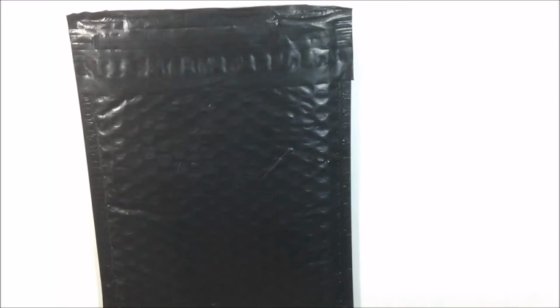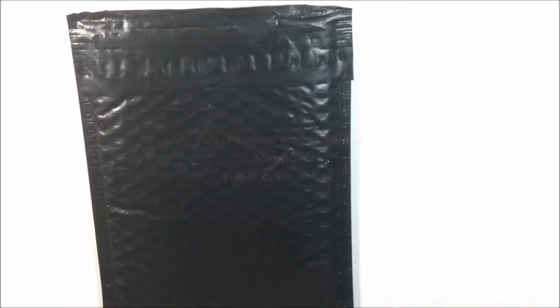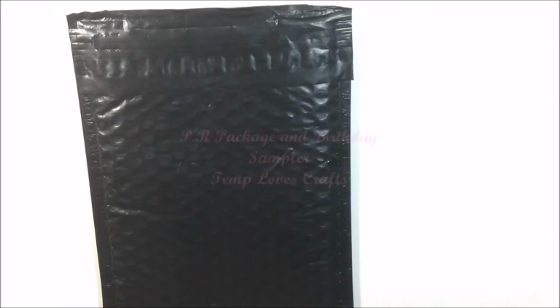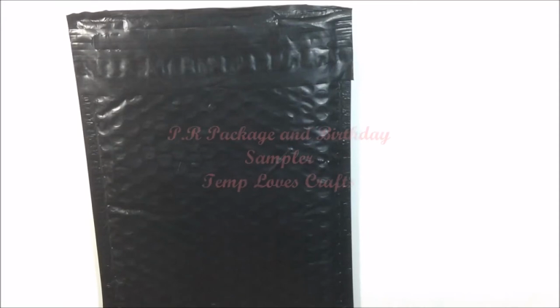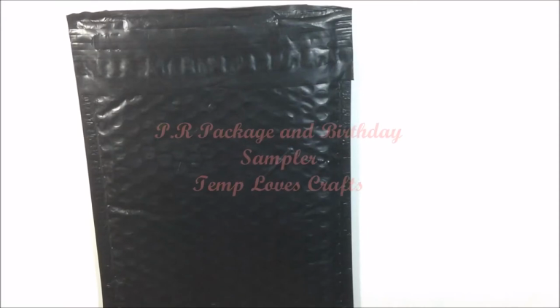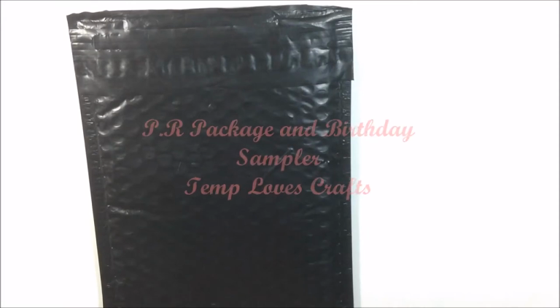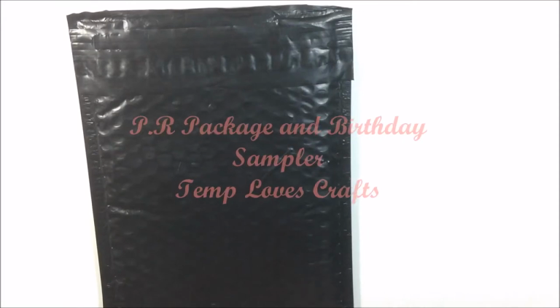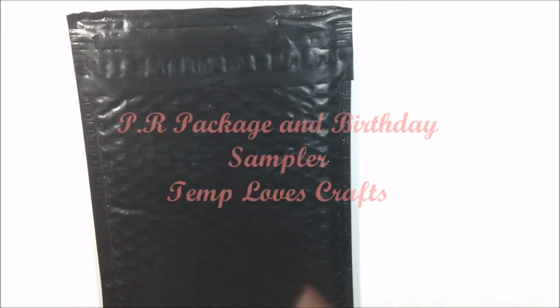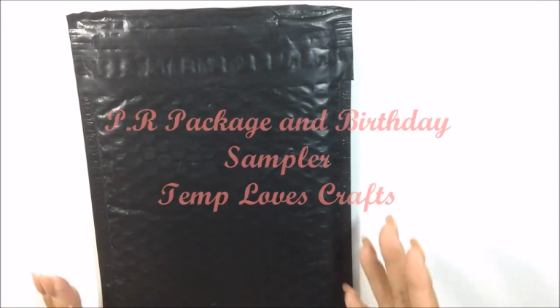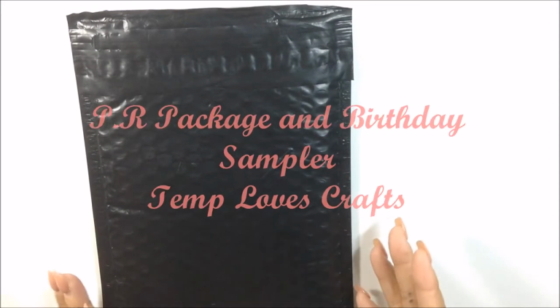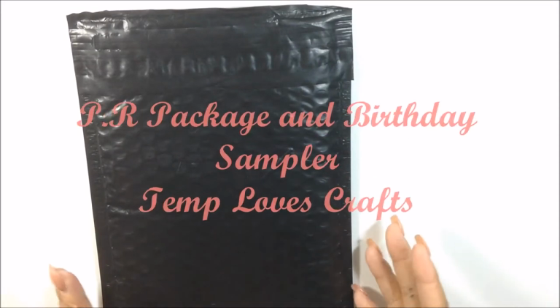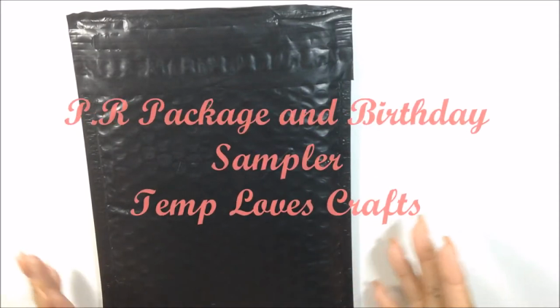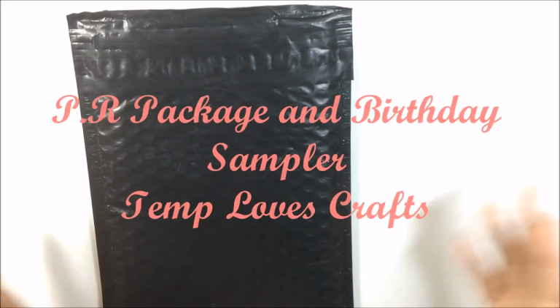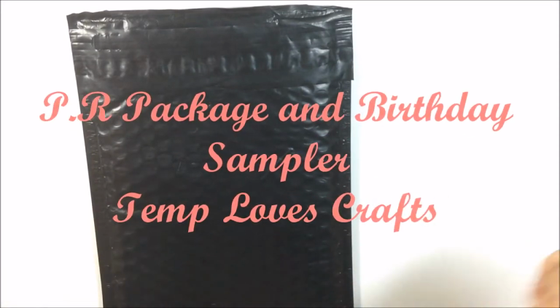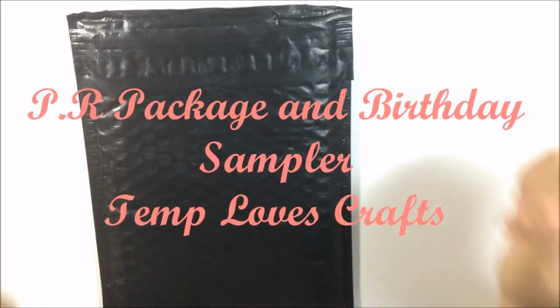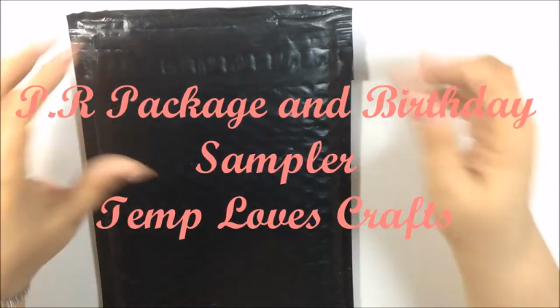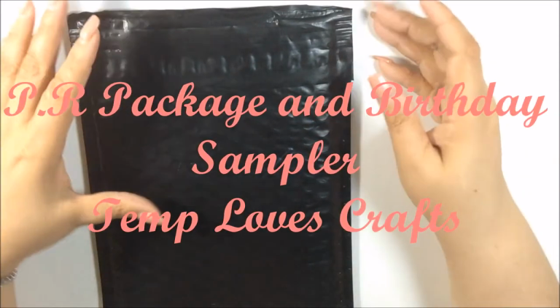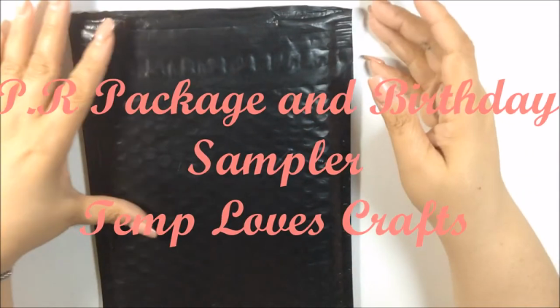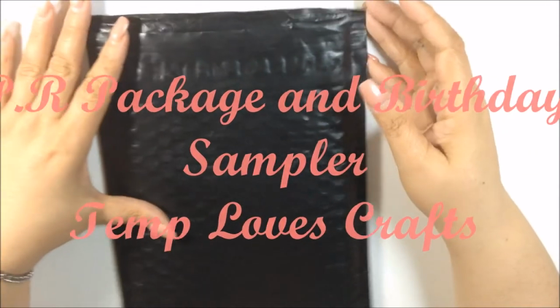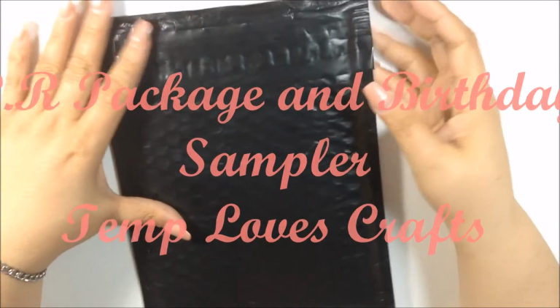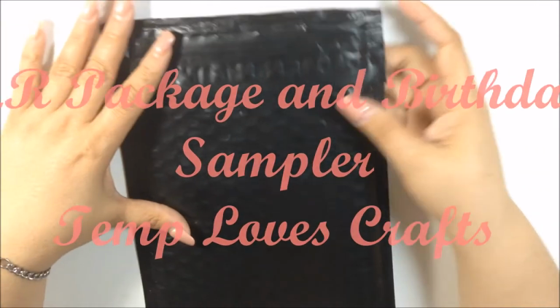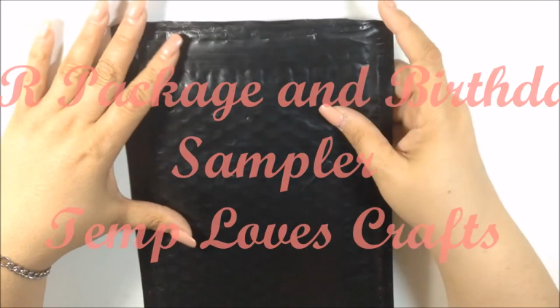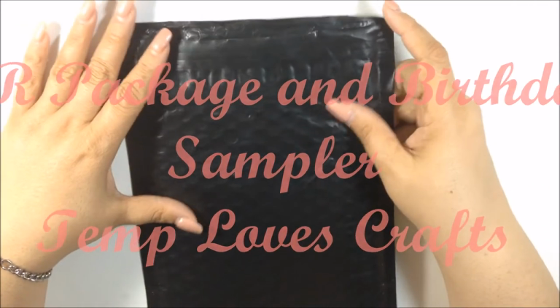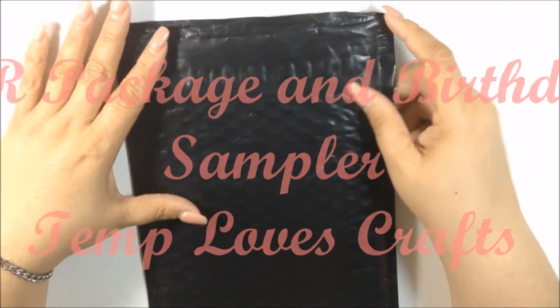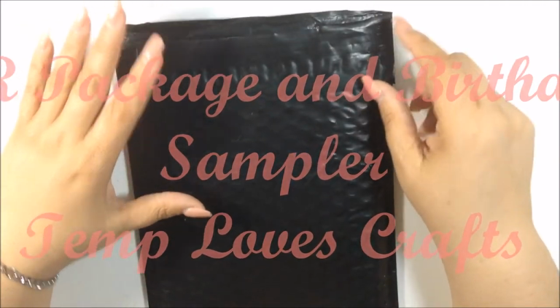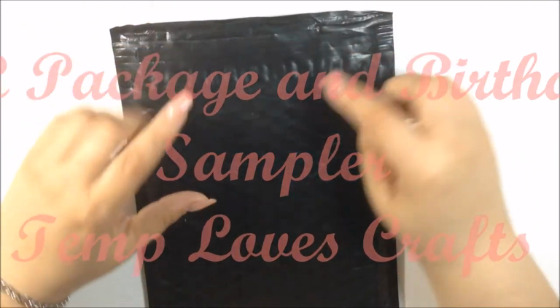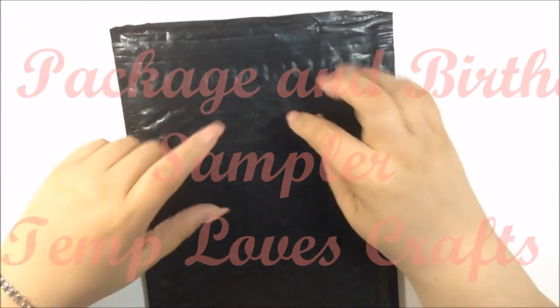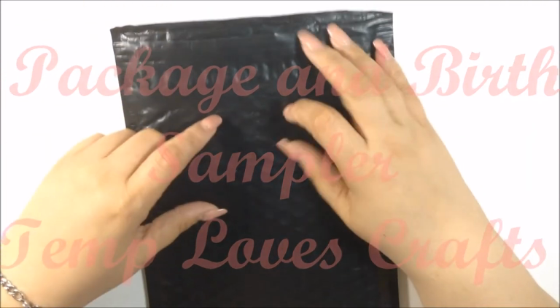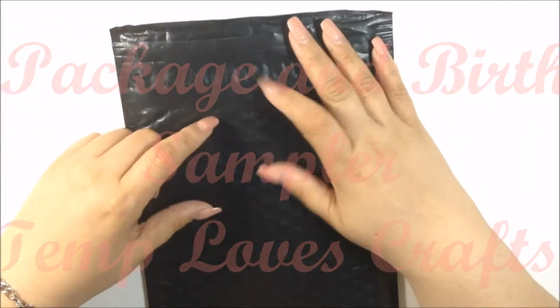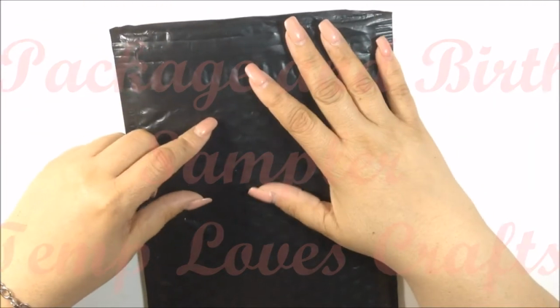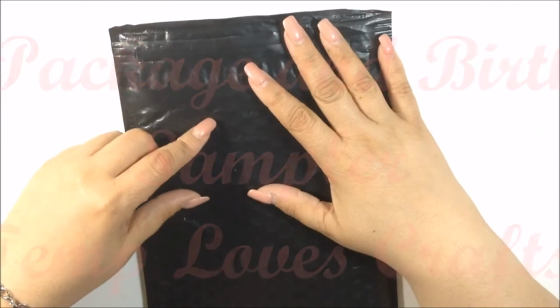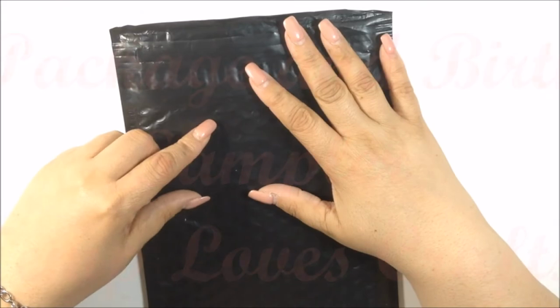Hi guys, welcome back to my channel. I have another PR package.